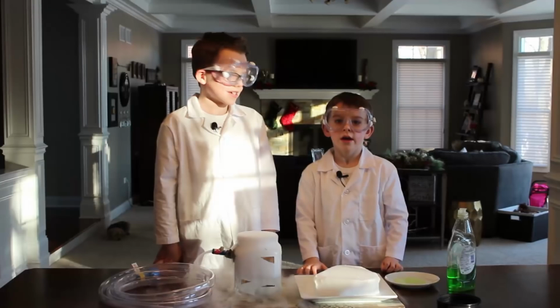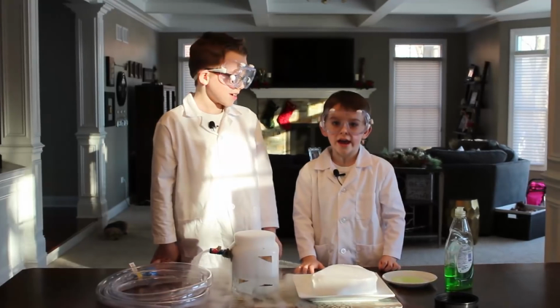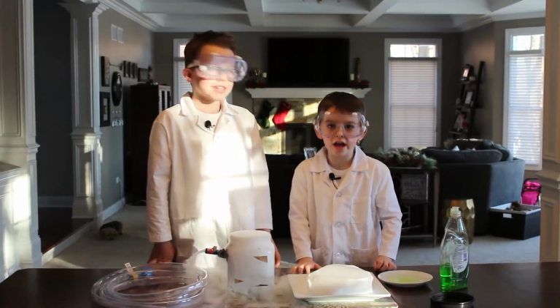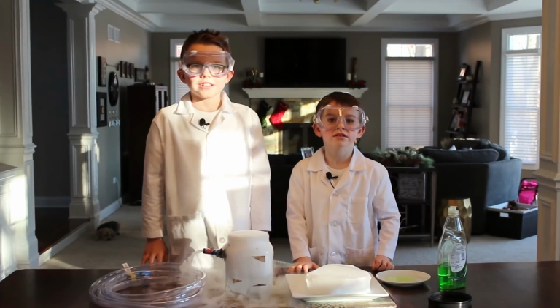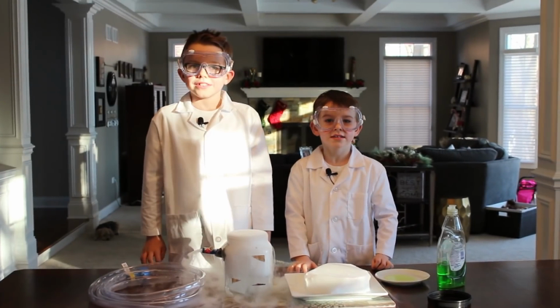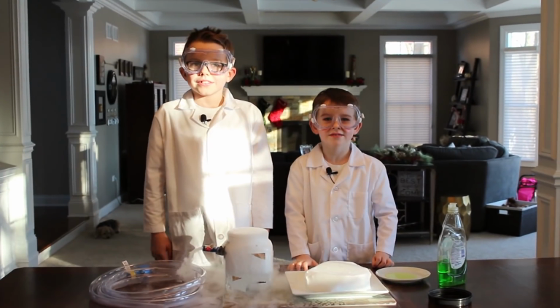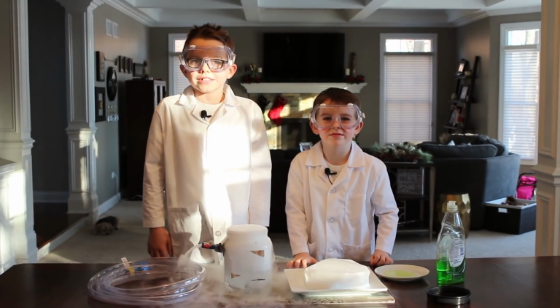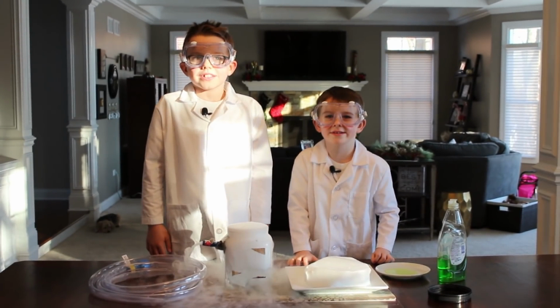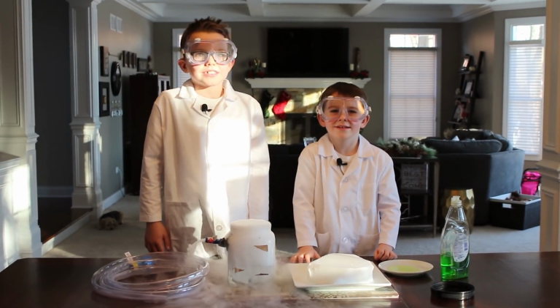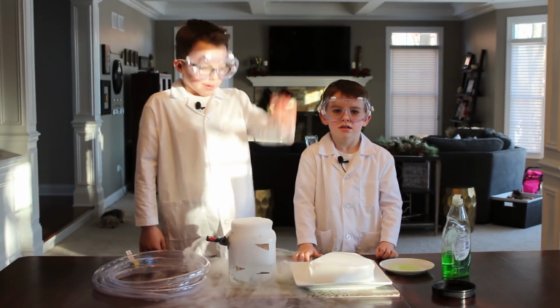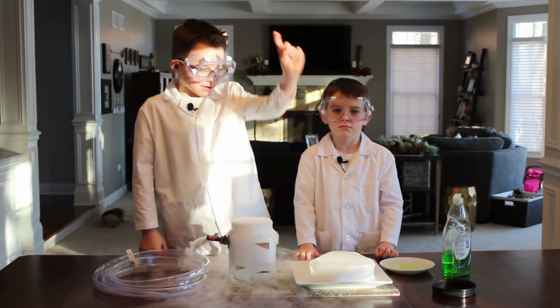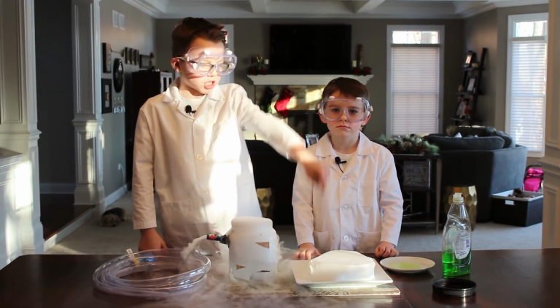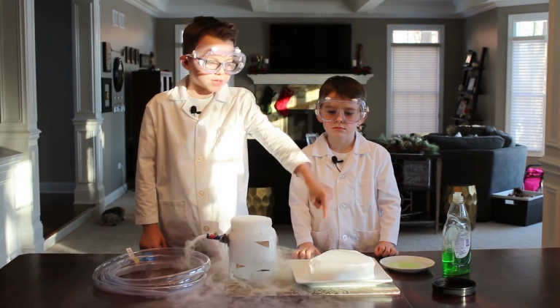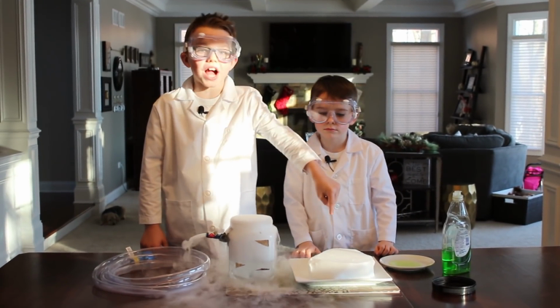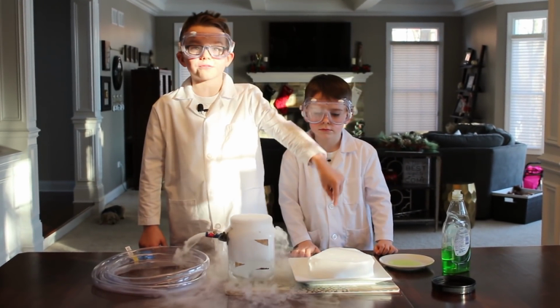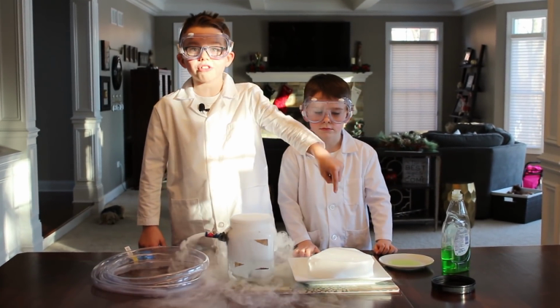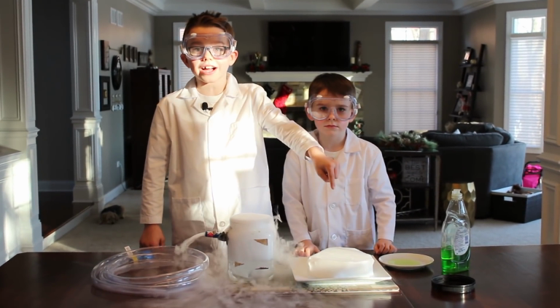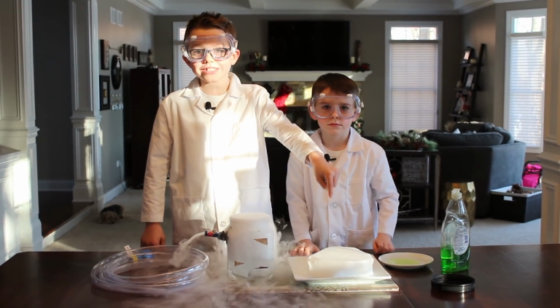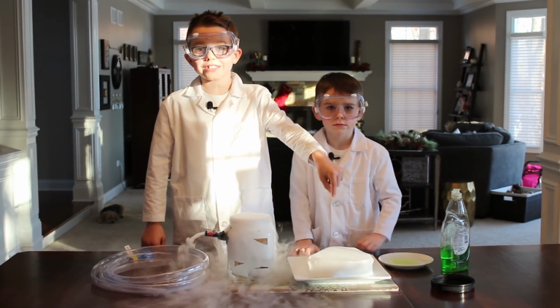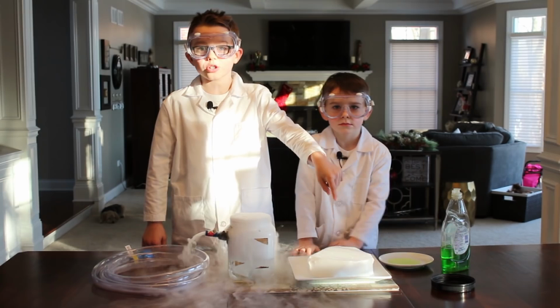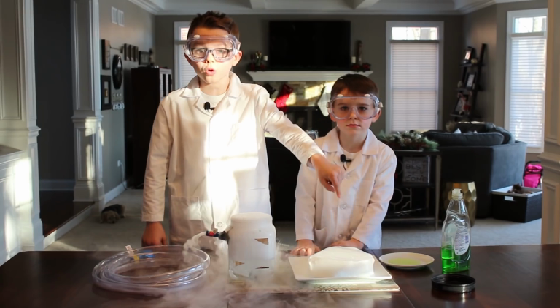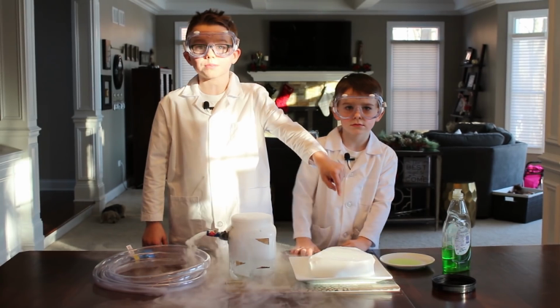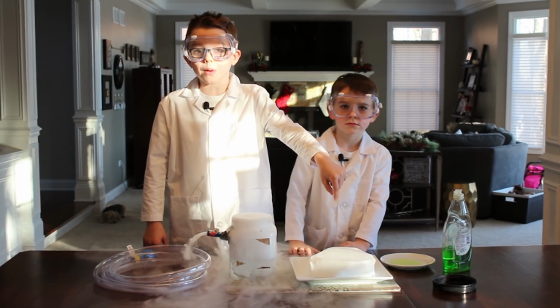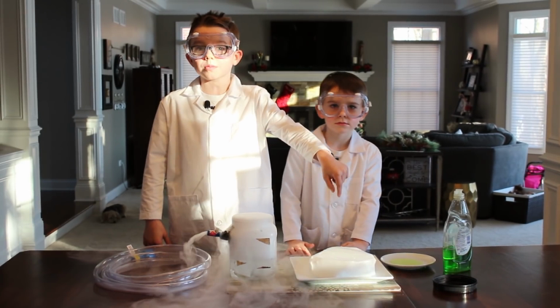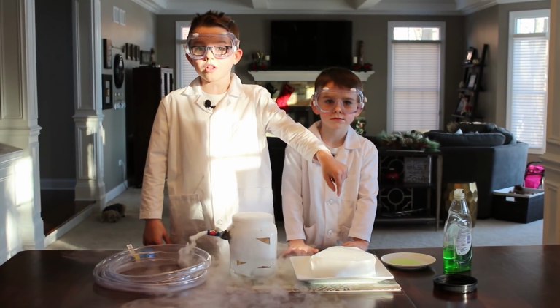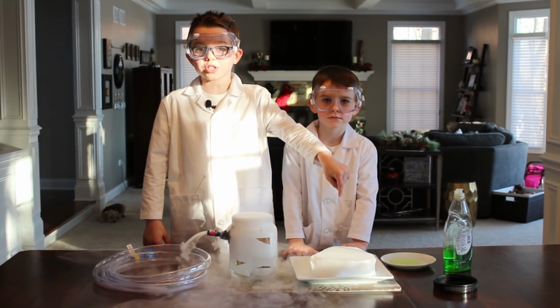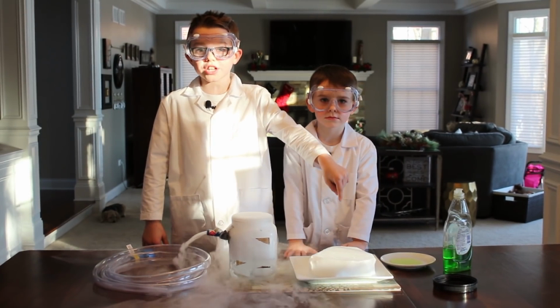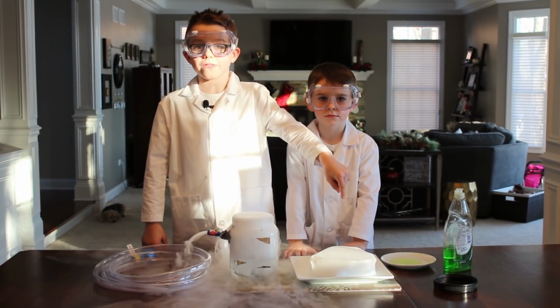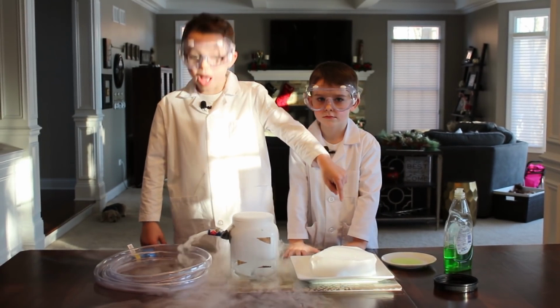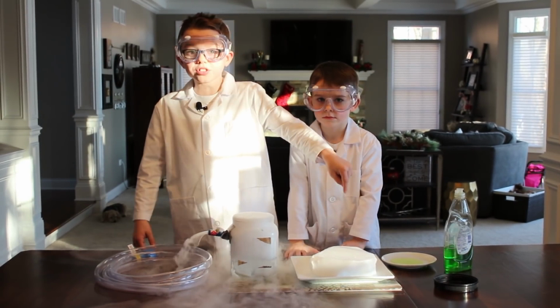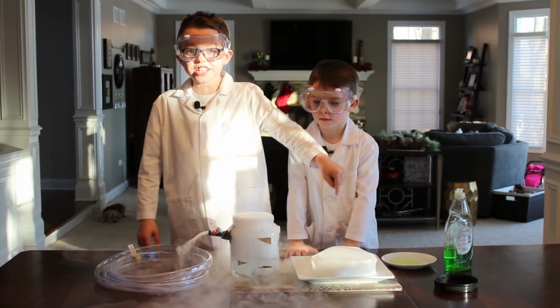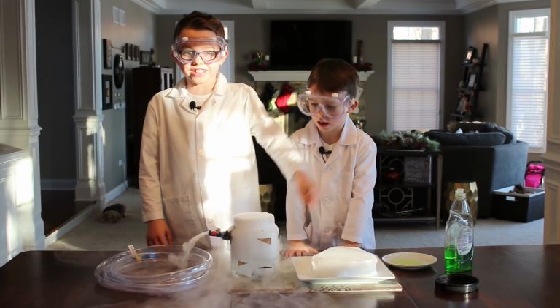Hey guys, Science Brush here. Today we're going to turn this block of dry ice into the coolest bubble blowing machine ever seen.